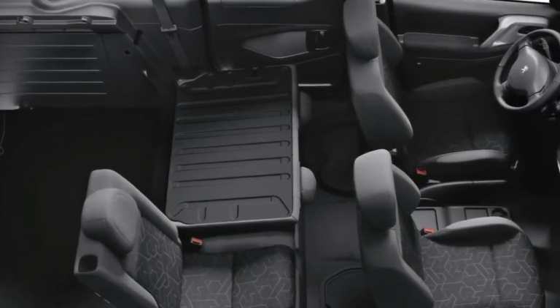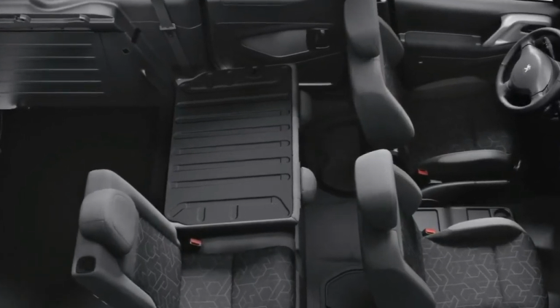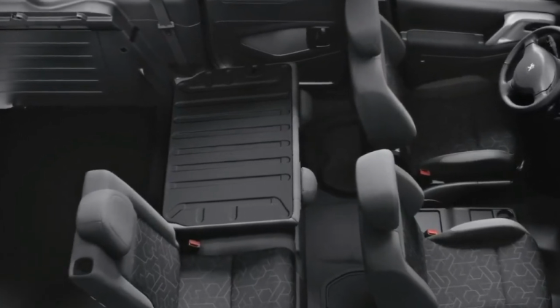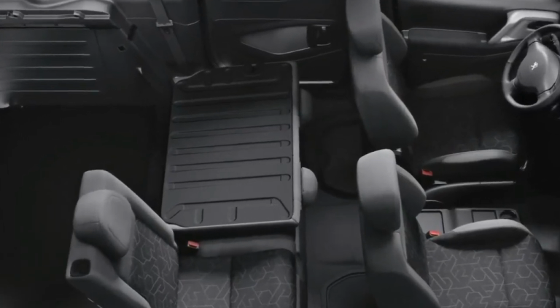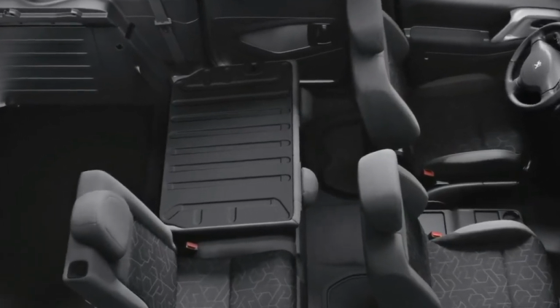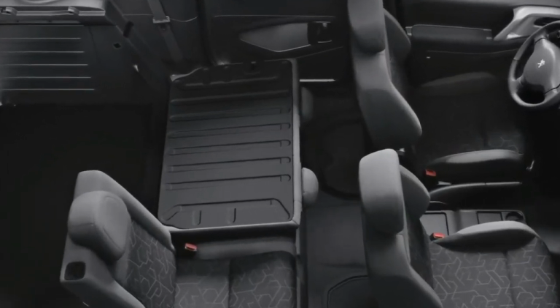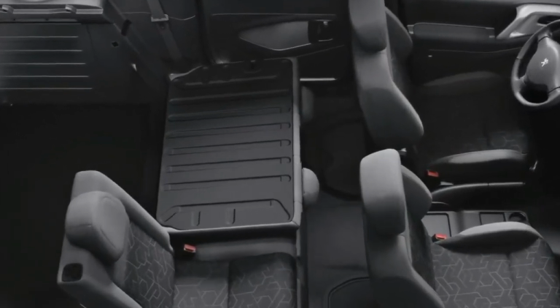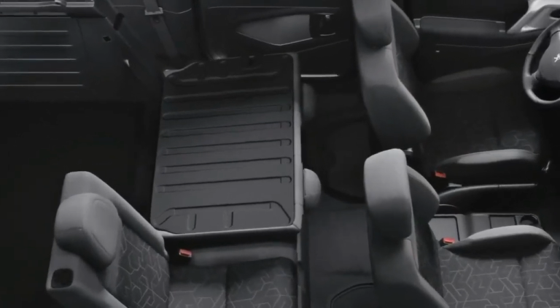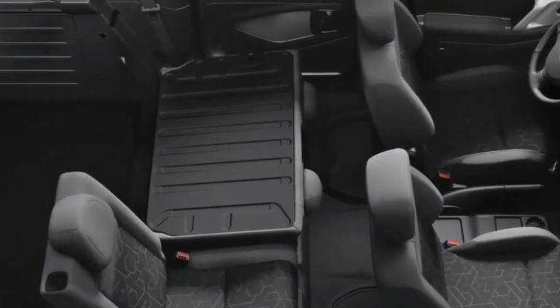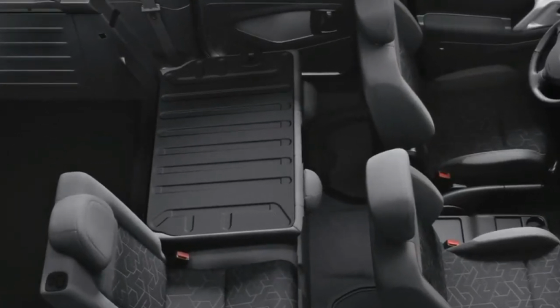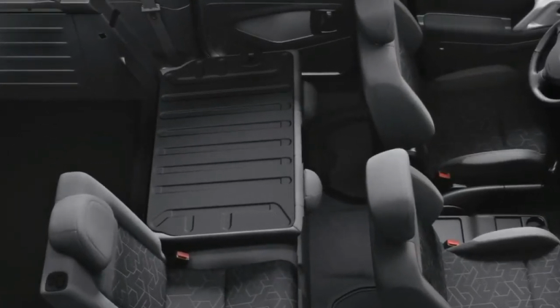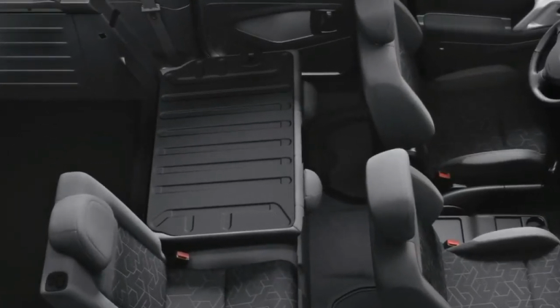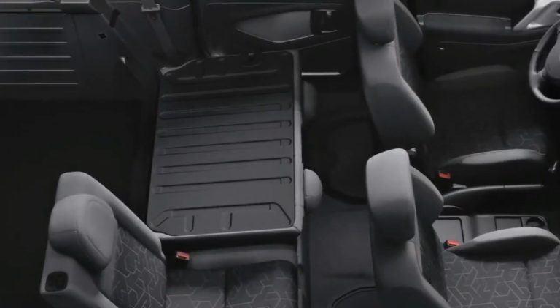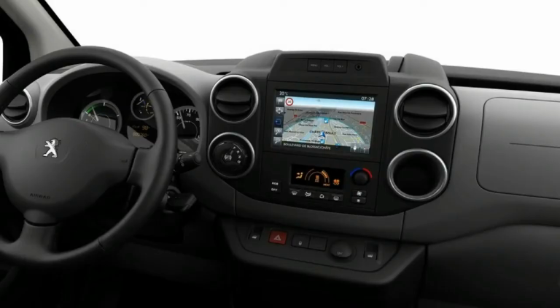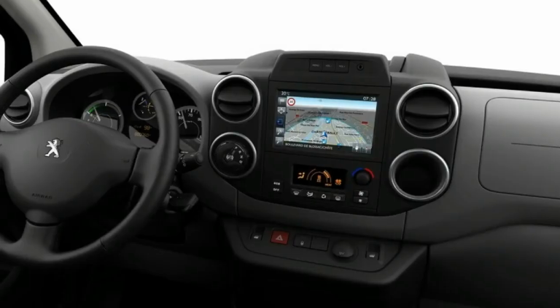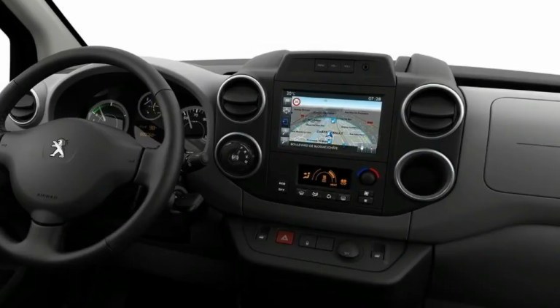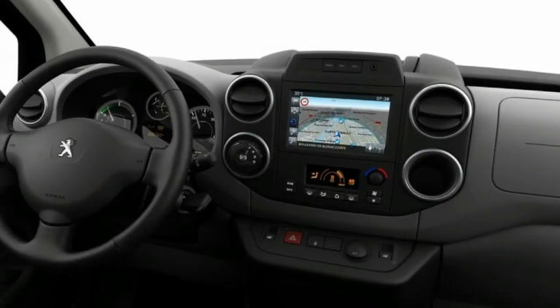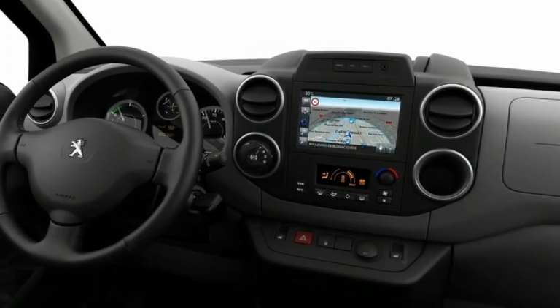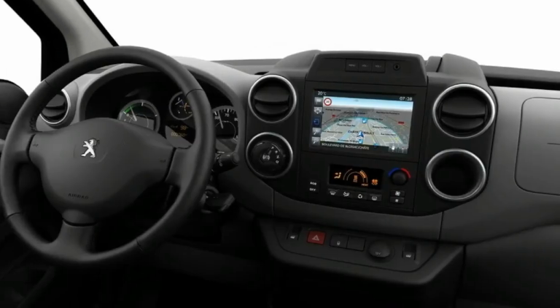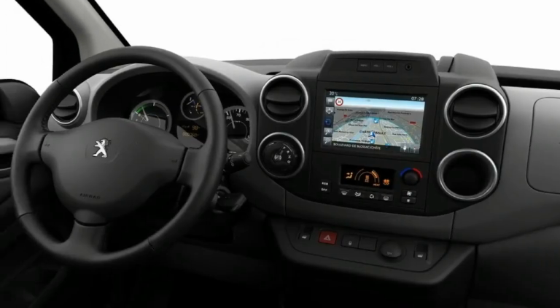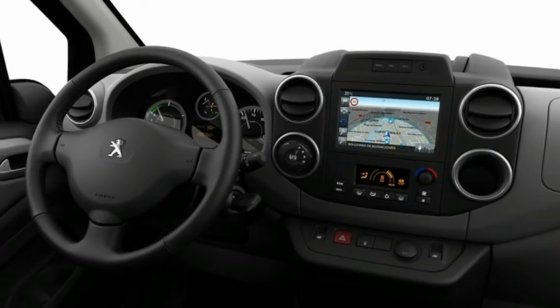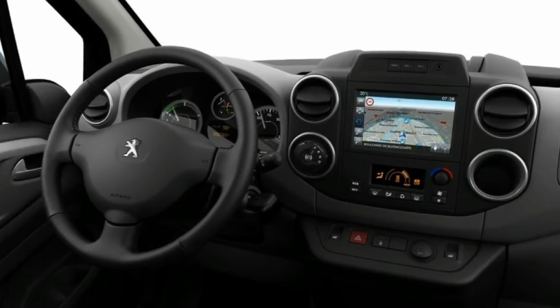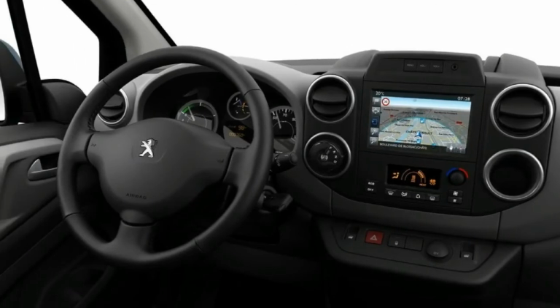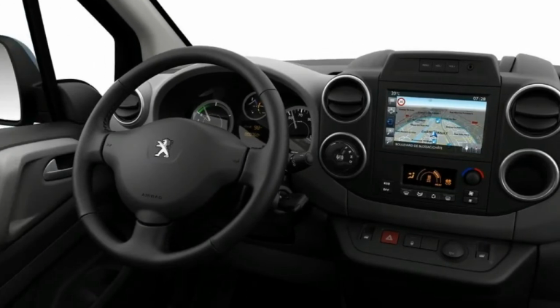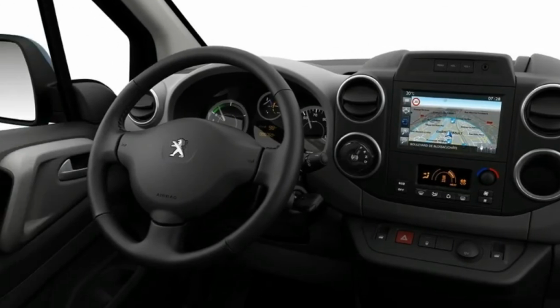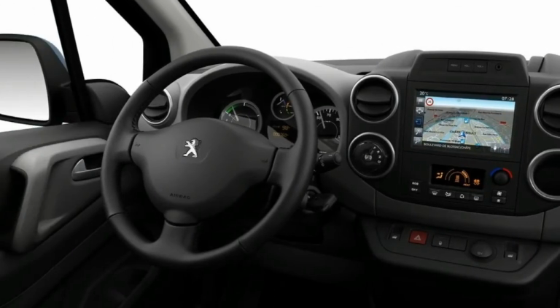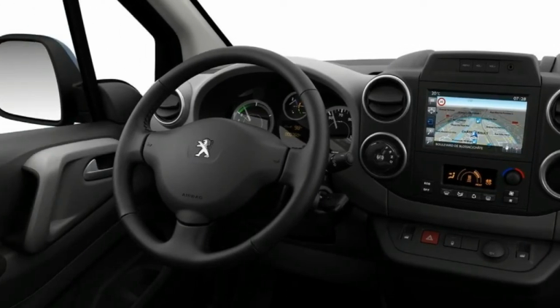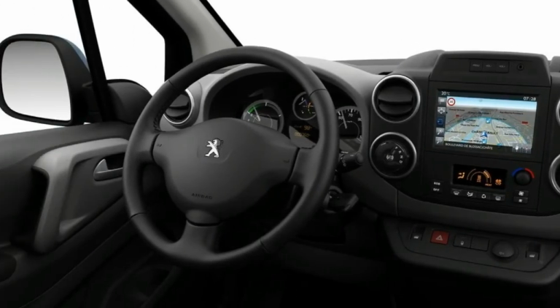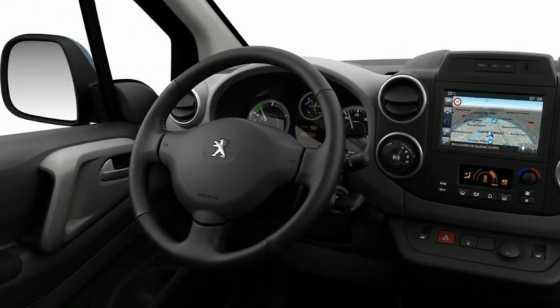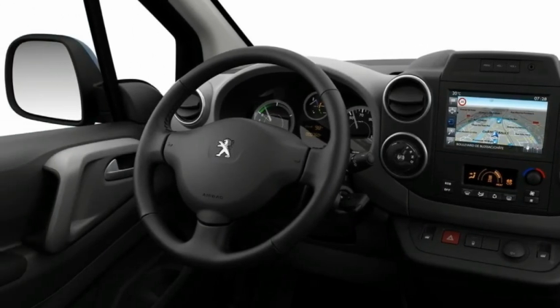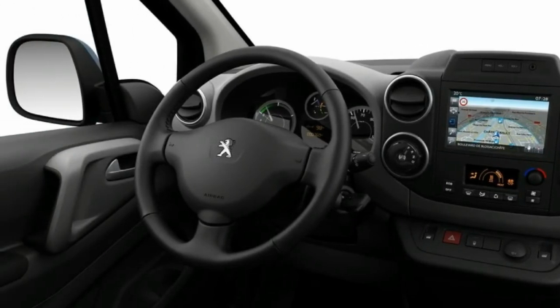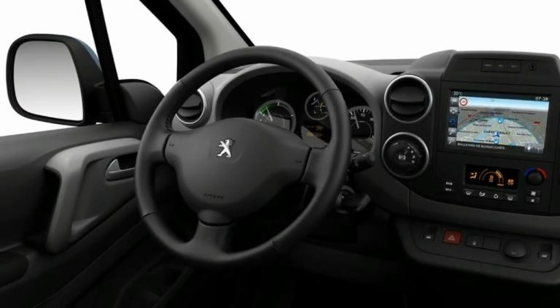The electric vehicle will make its public premiere at the upcoming Geneva Motor Show, and sales will start this September.